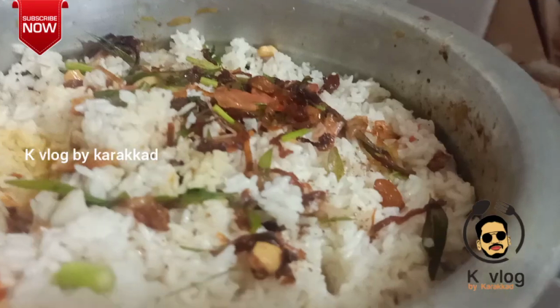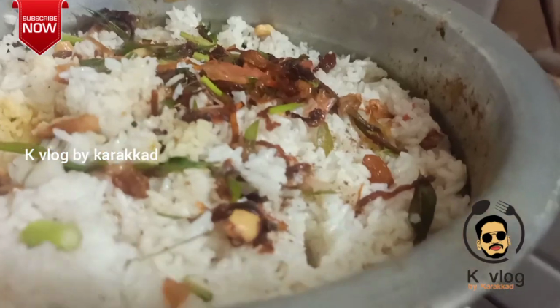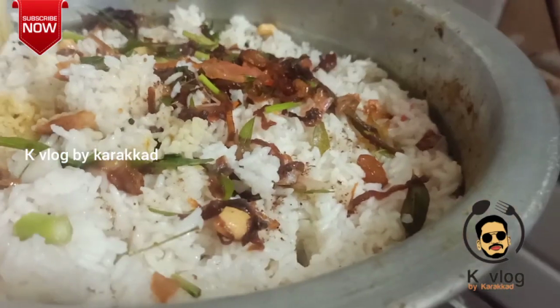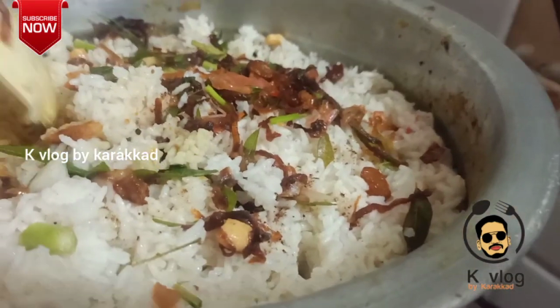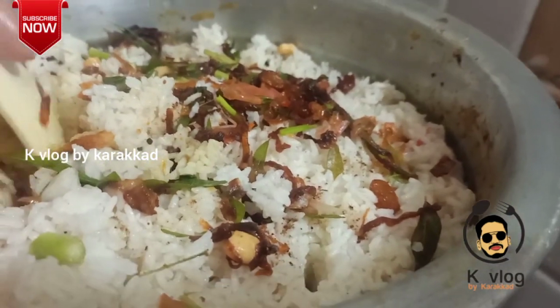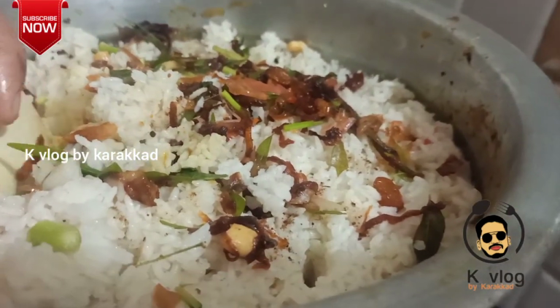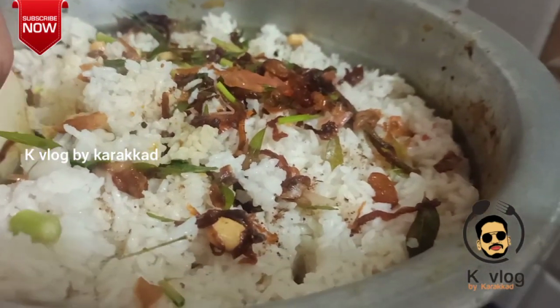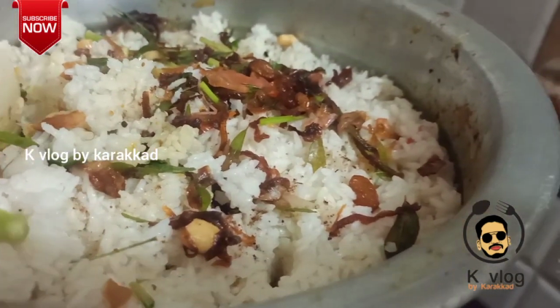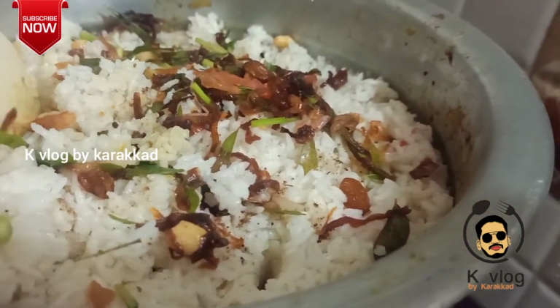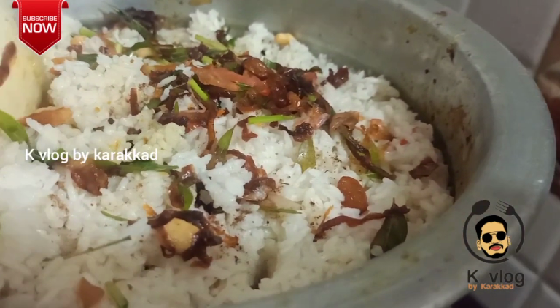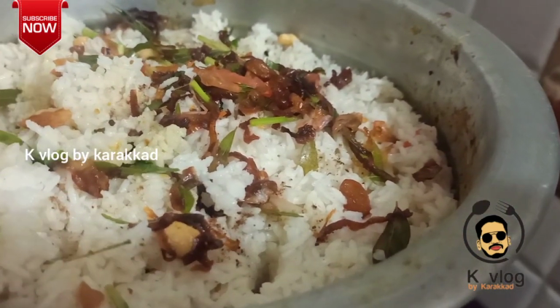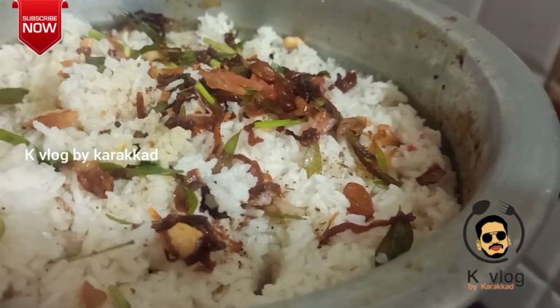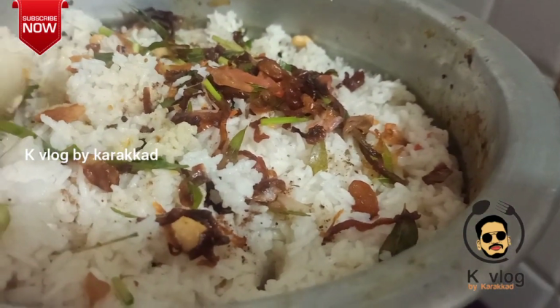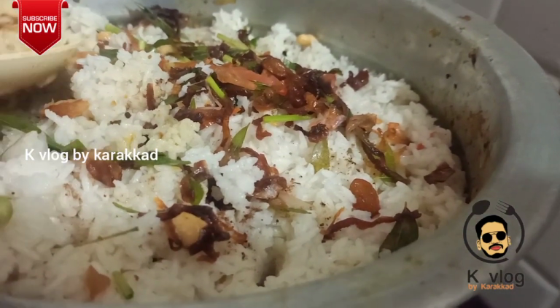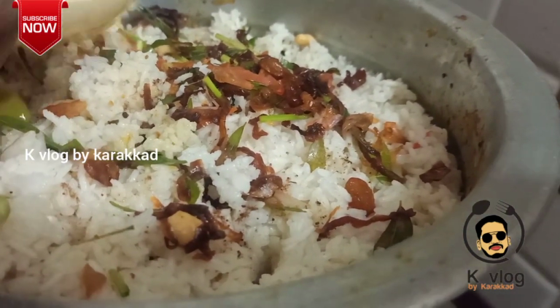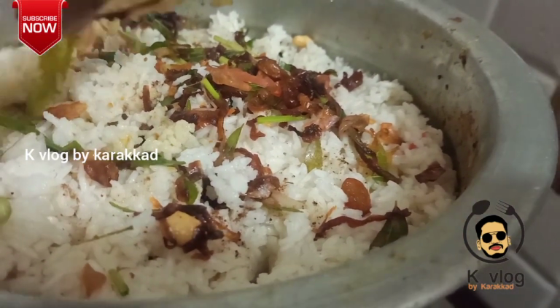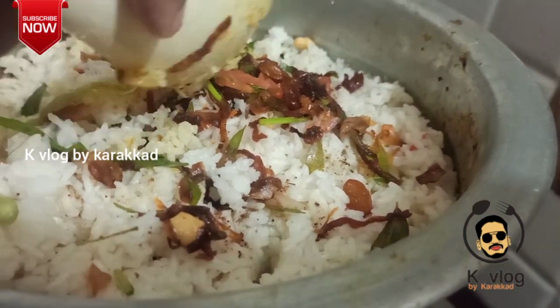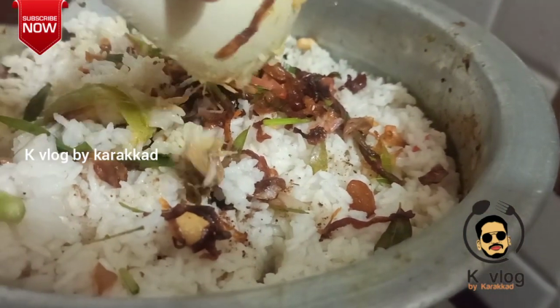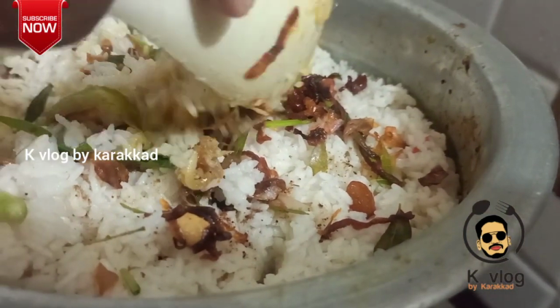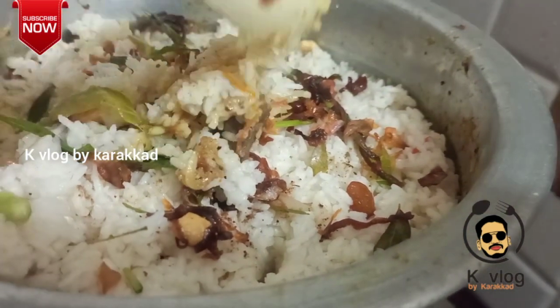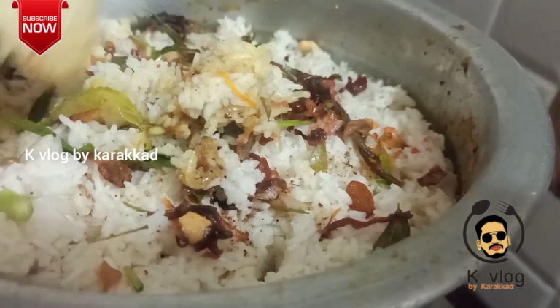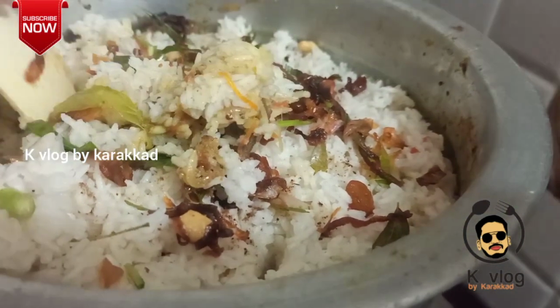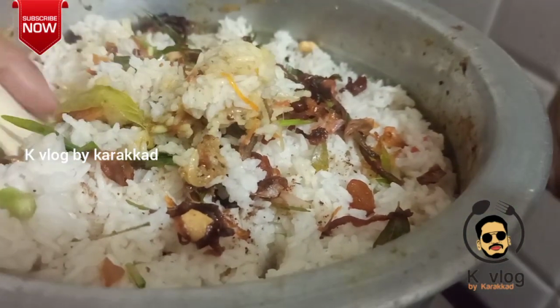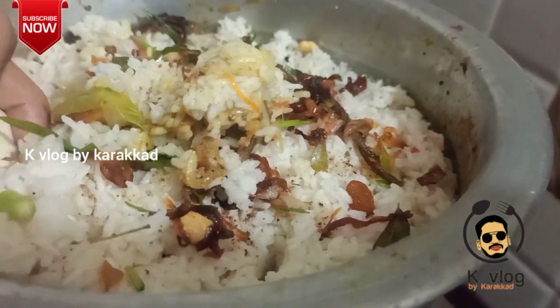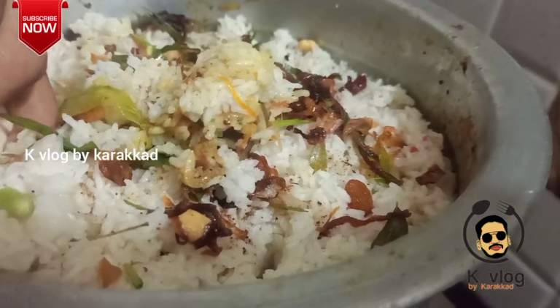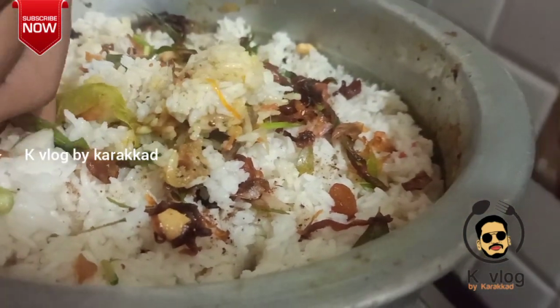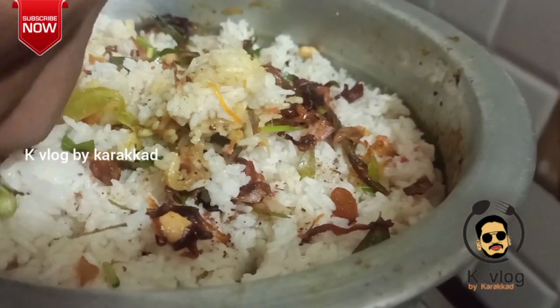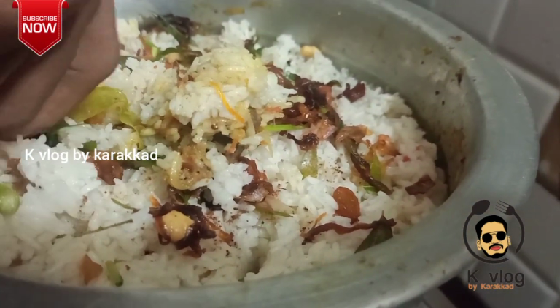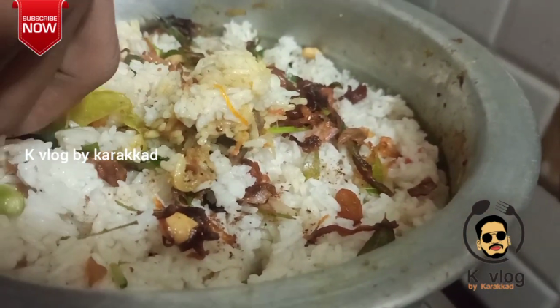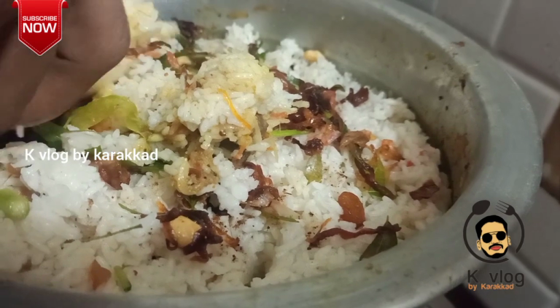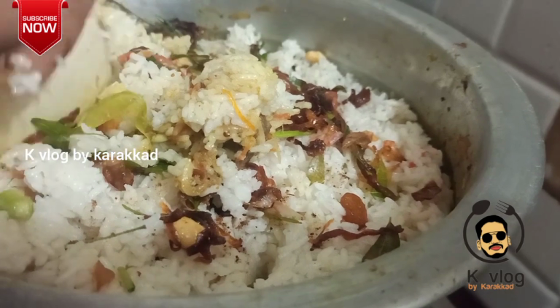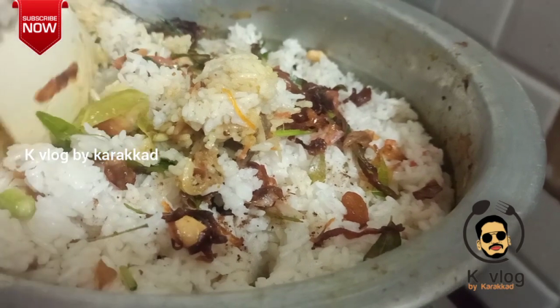Hello friends, welcome back to my channel. Now I'm going to make a biryani — this is the beef biryani.